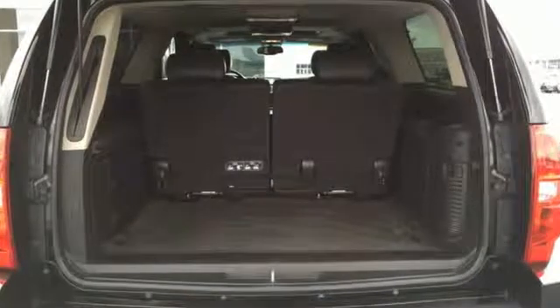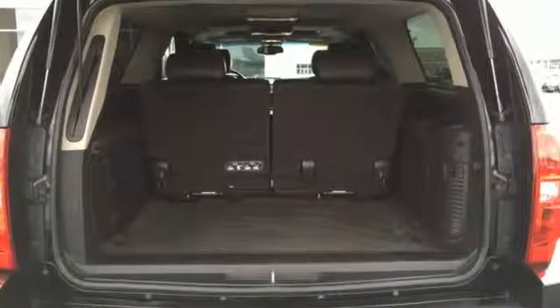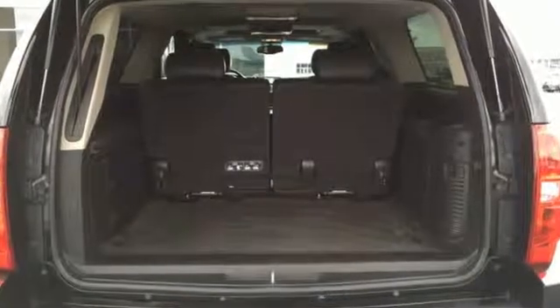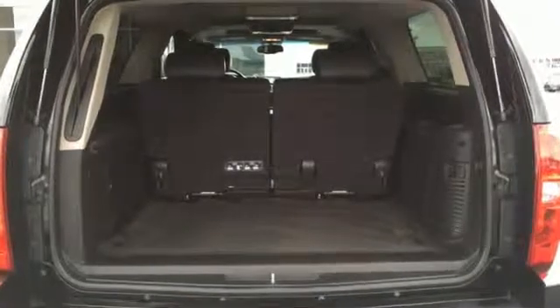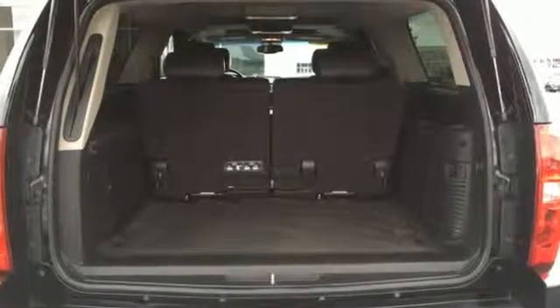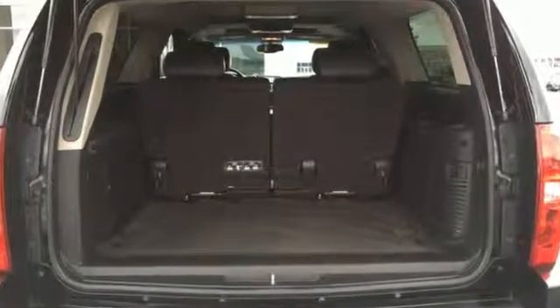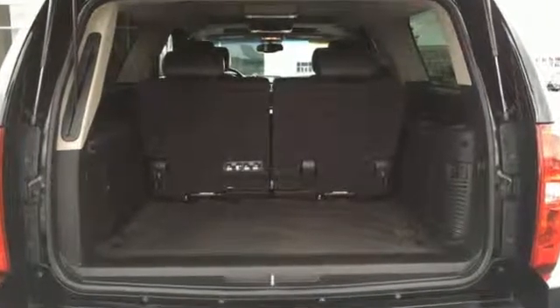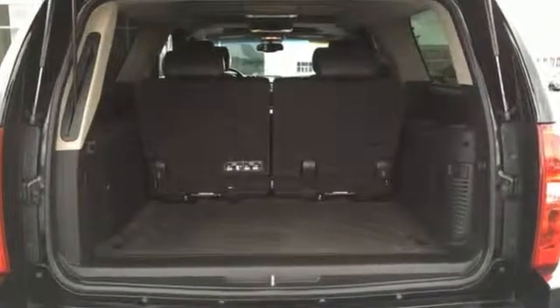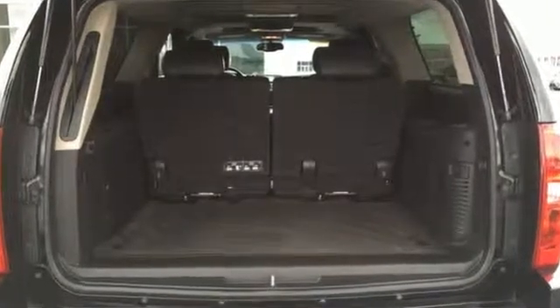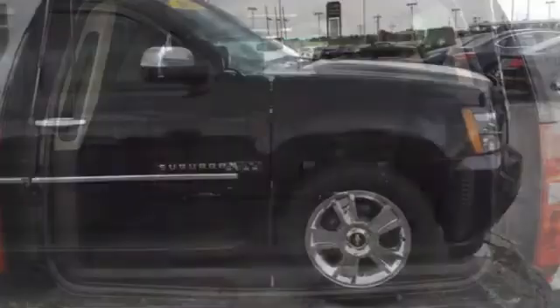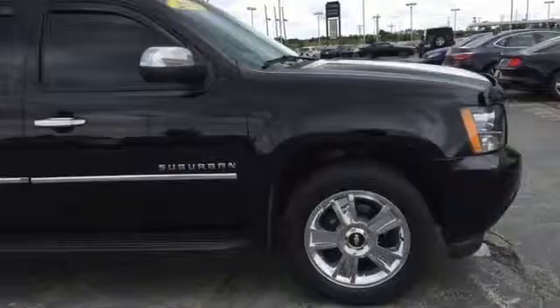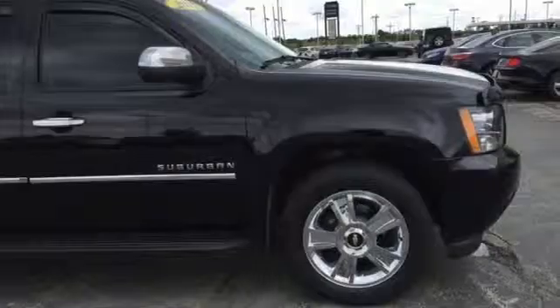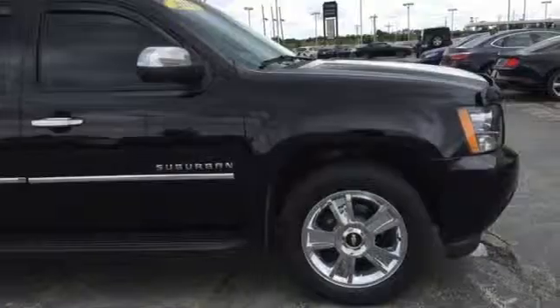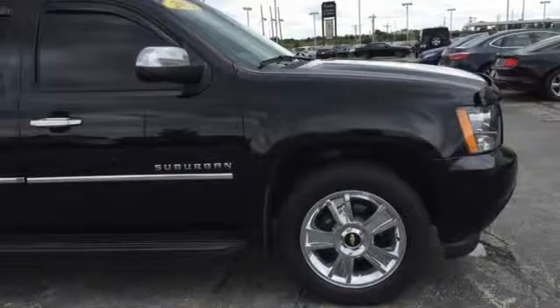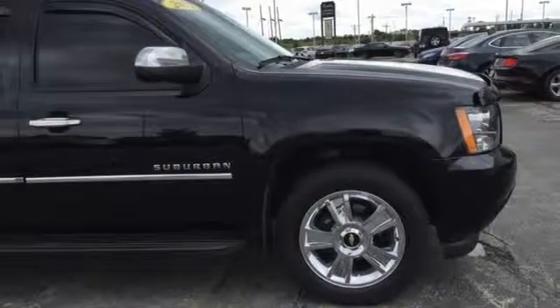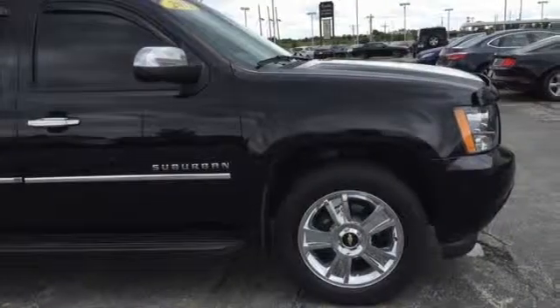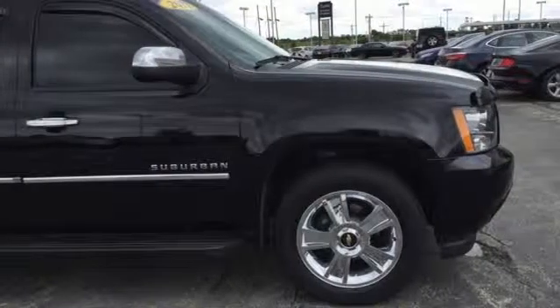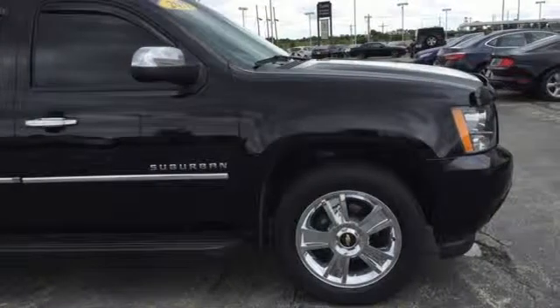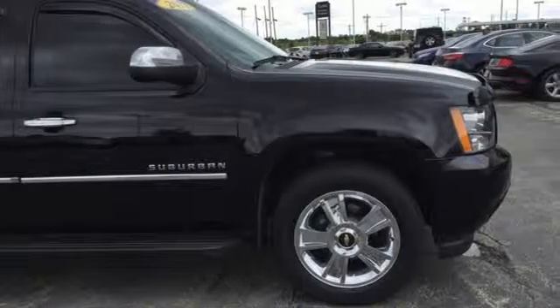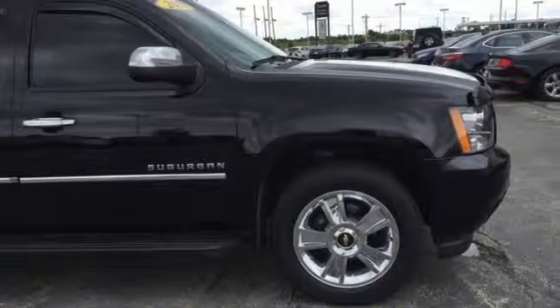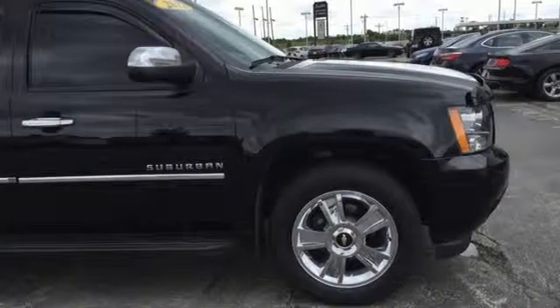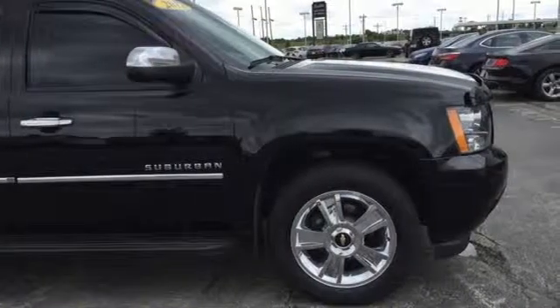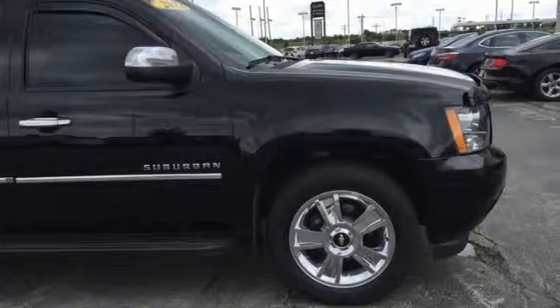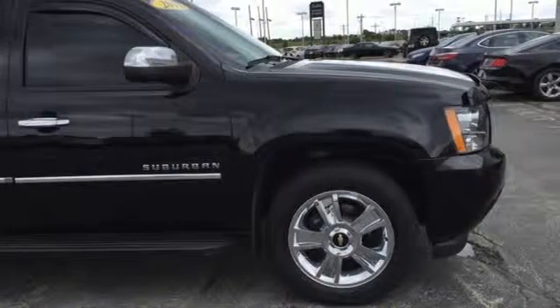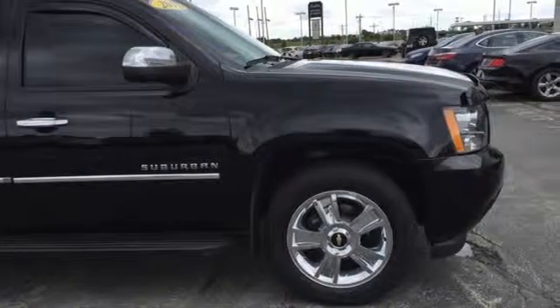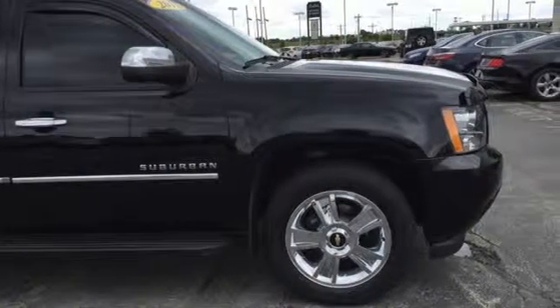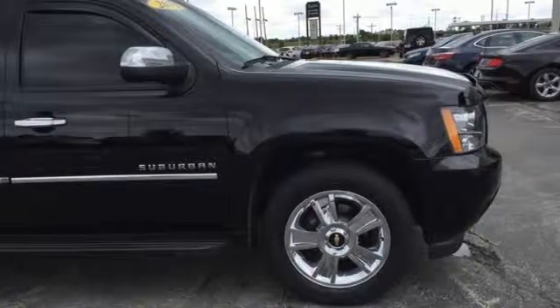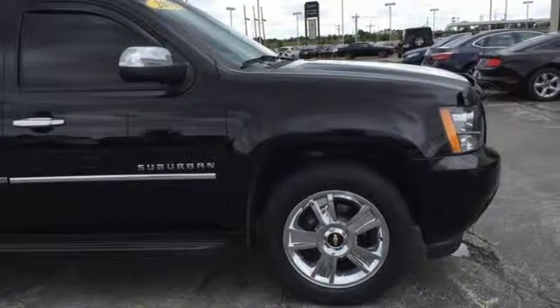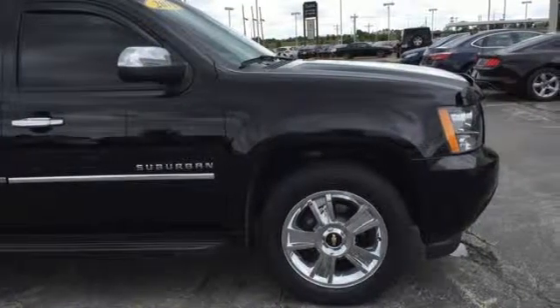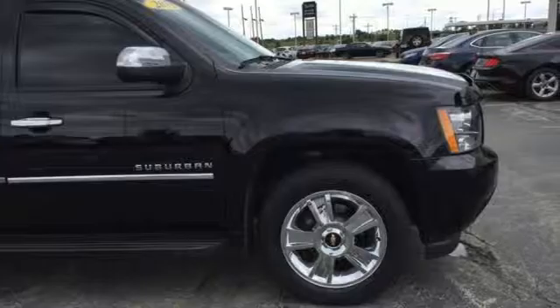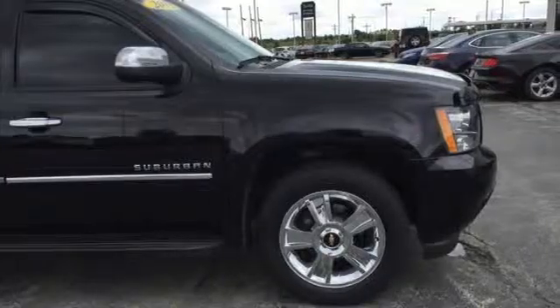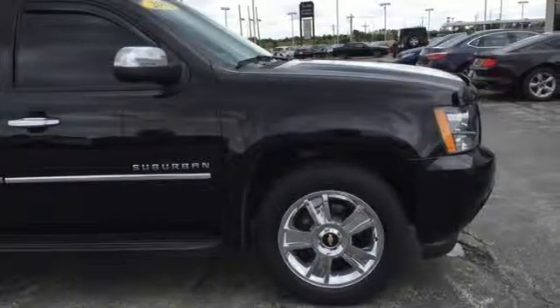Performance, value, durability — Chevy. Experience it for yourself today.